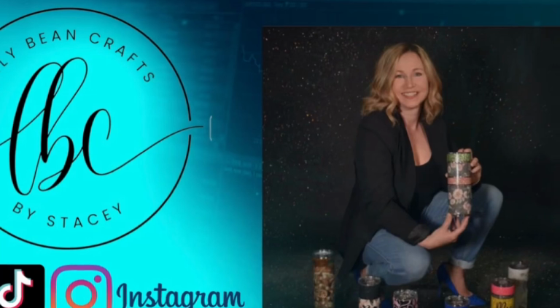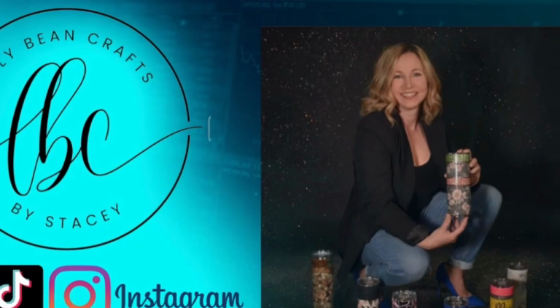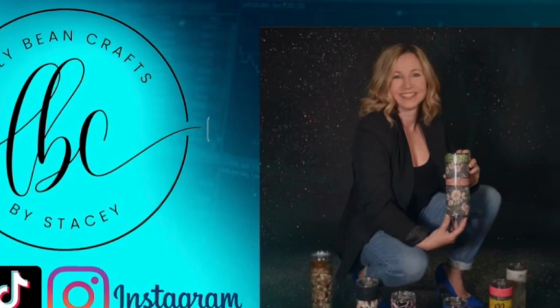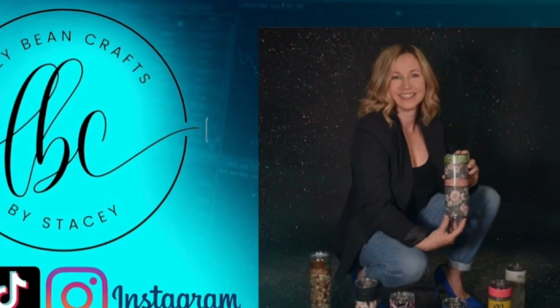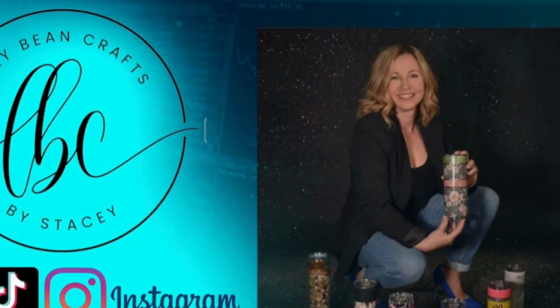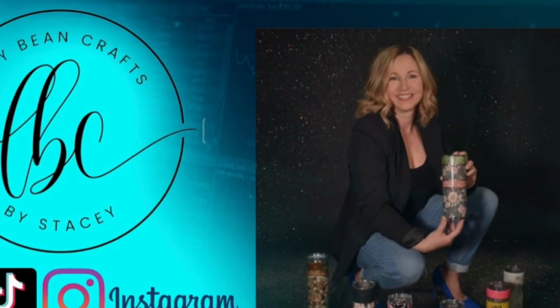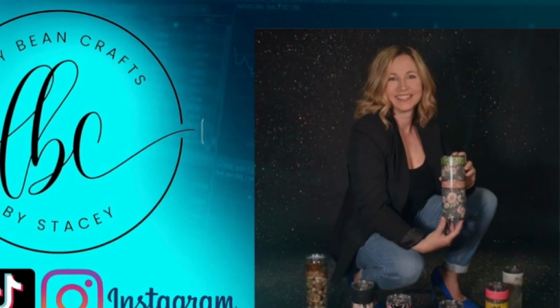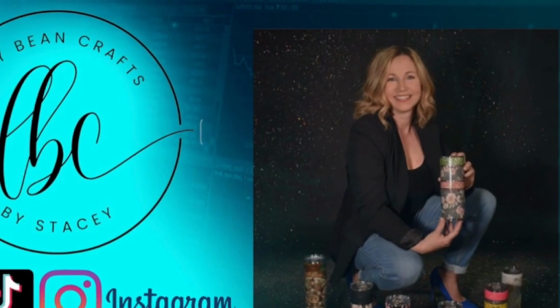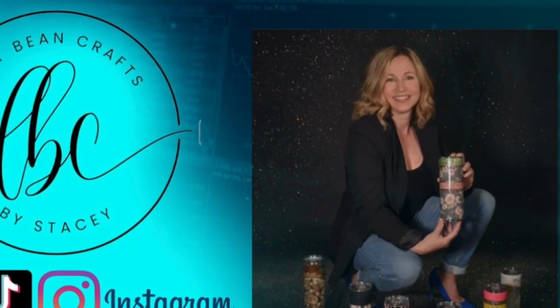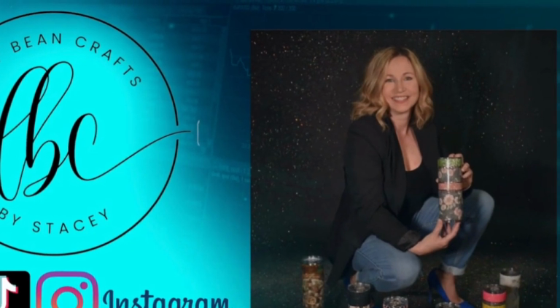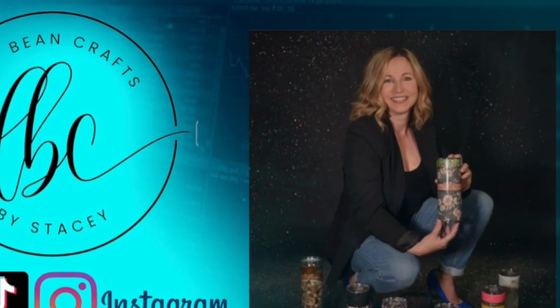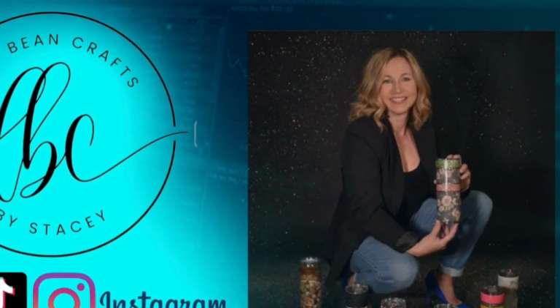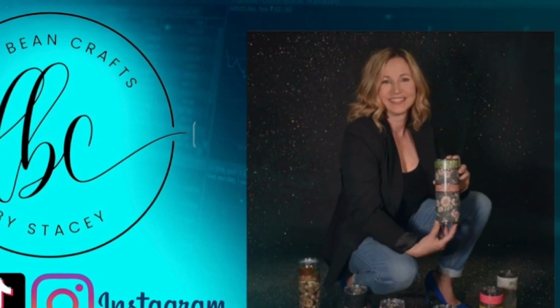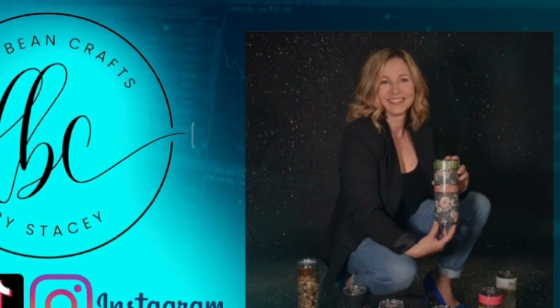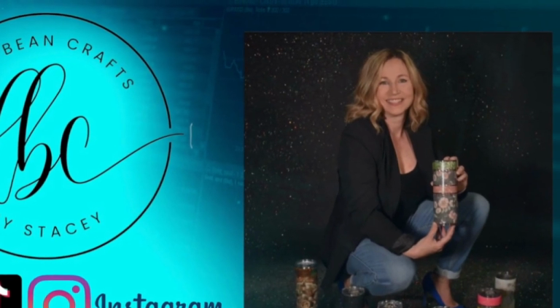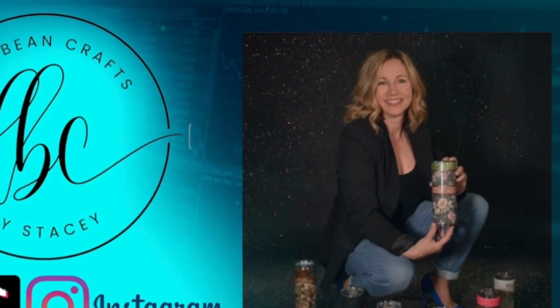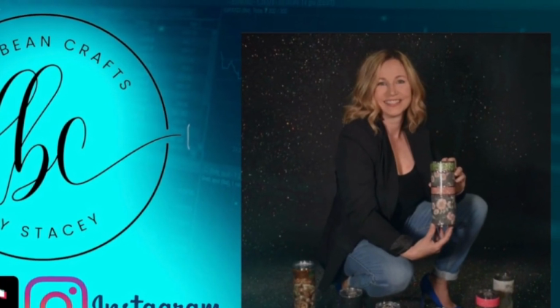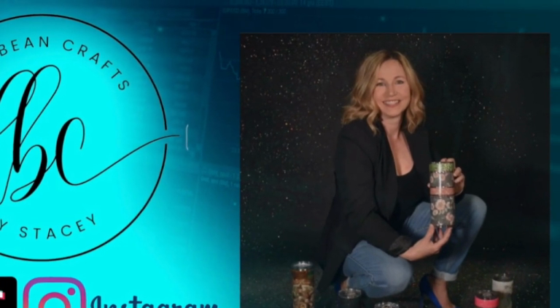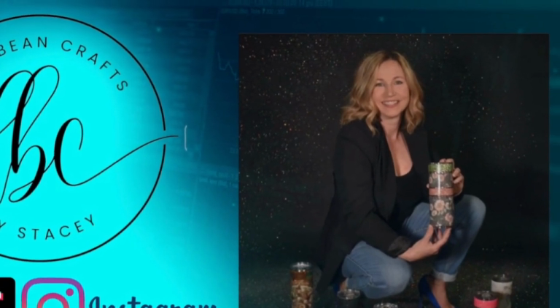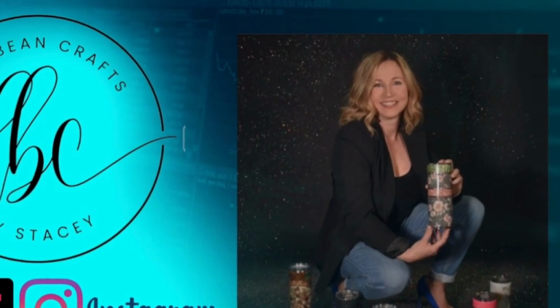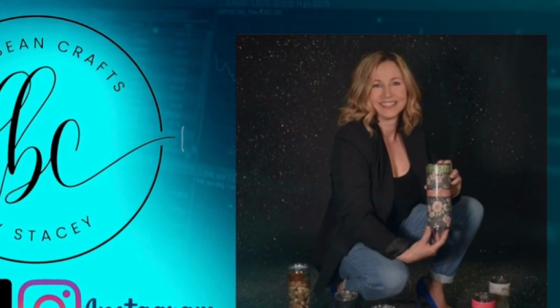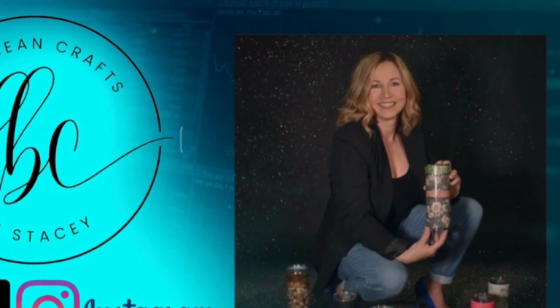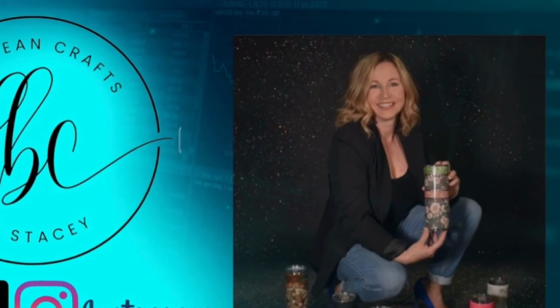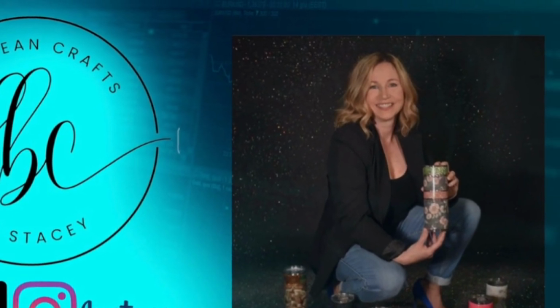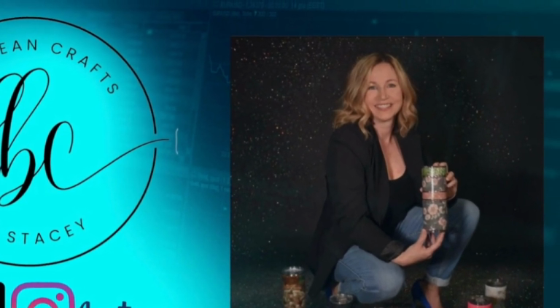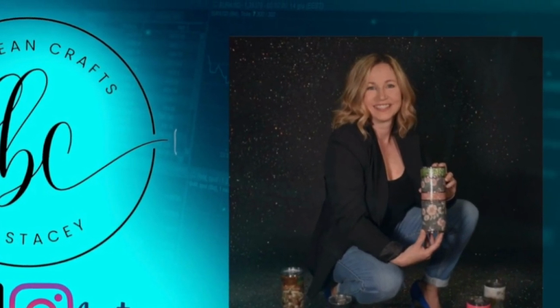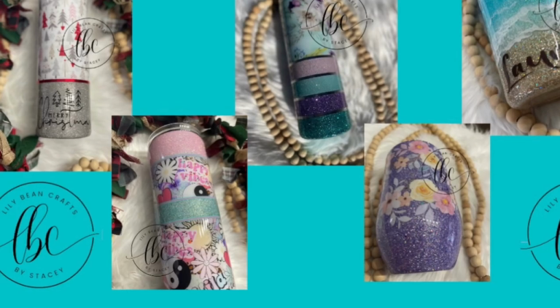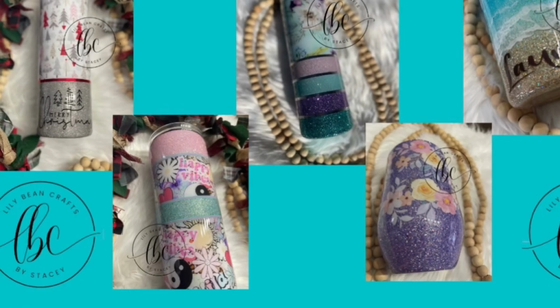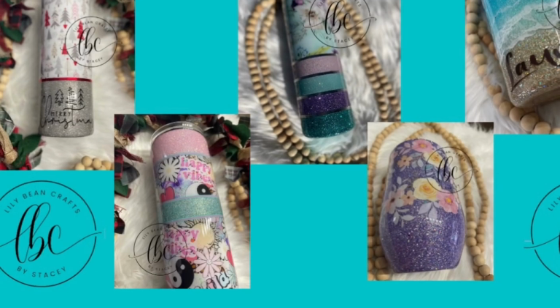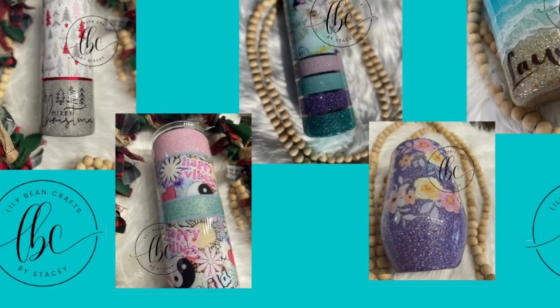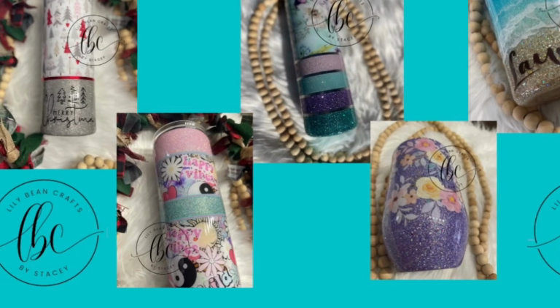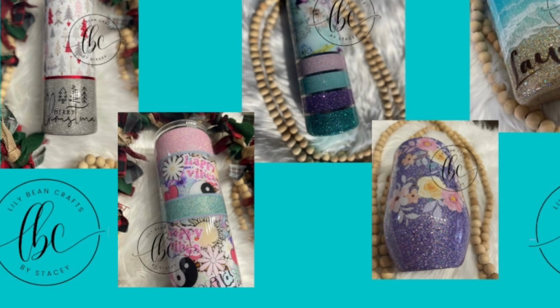Hi, this is Stacey with Lily Bean Crafts by Stacey. Welcome back, and if it's your first time, thanks for stopping by.